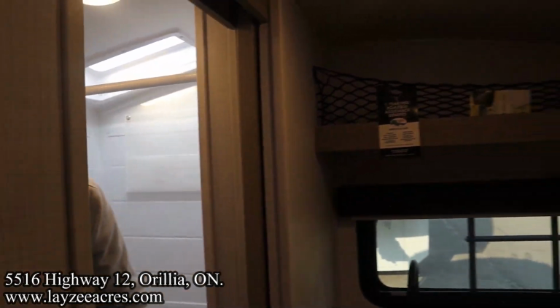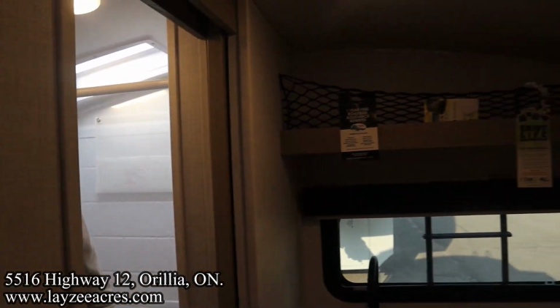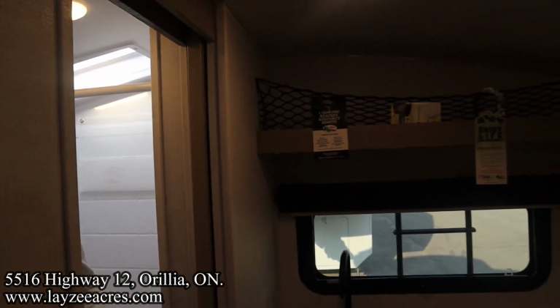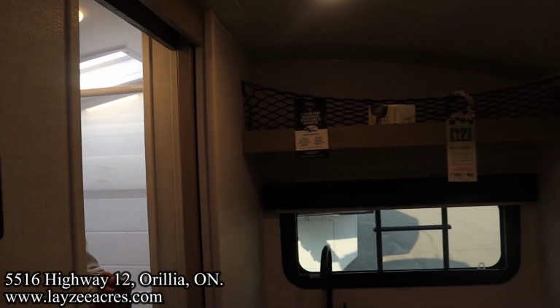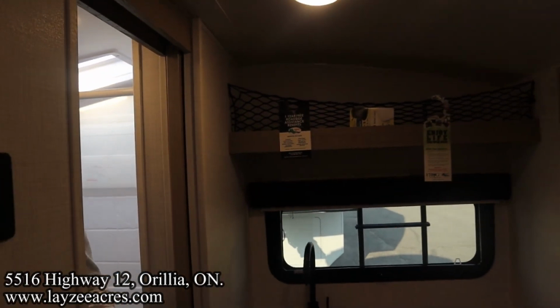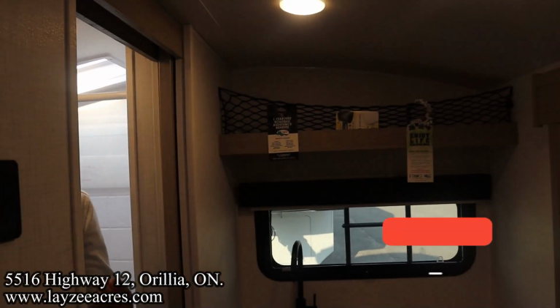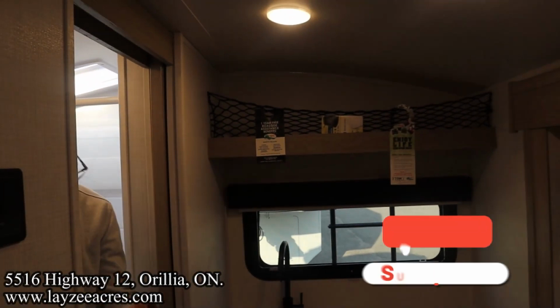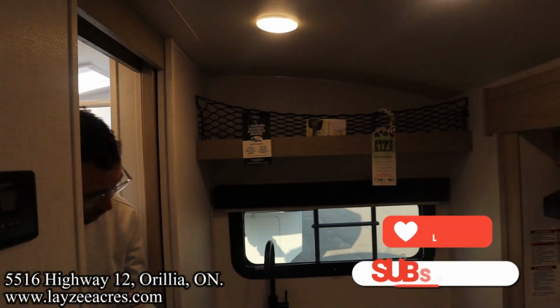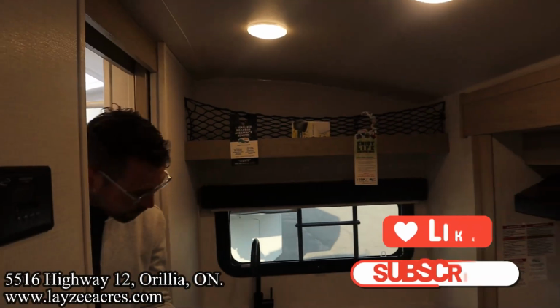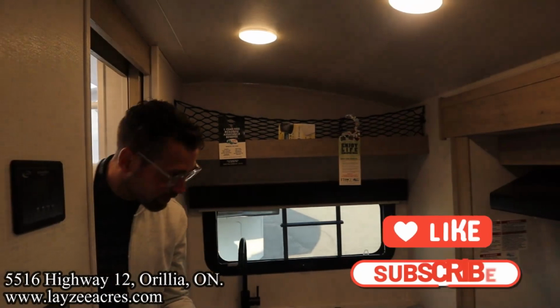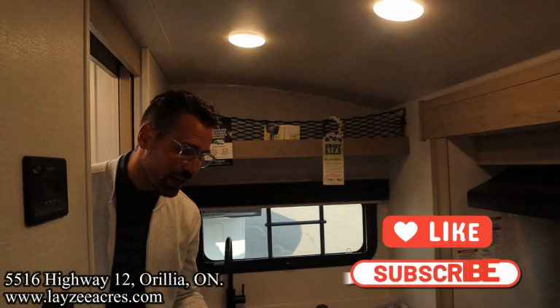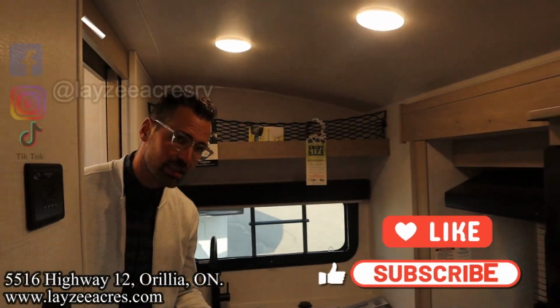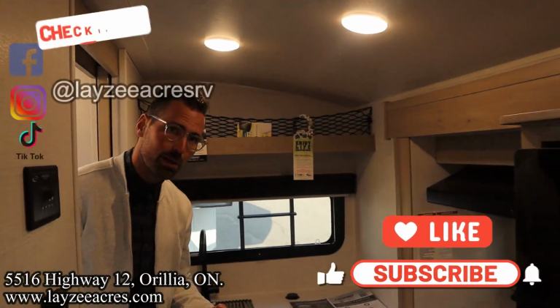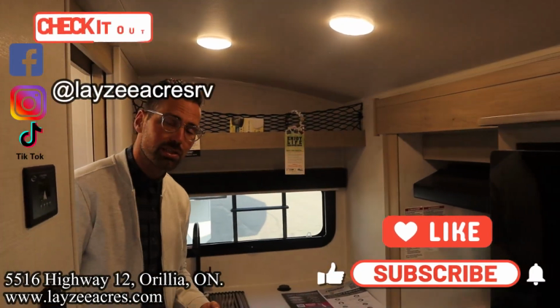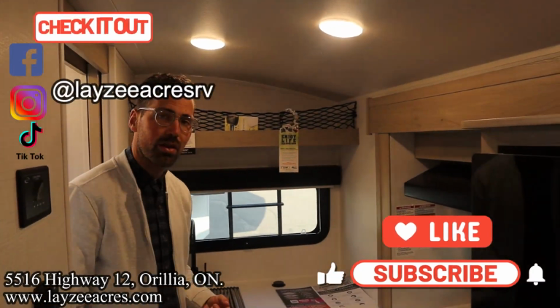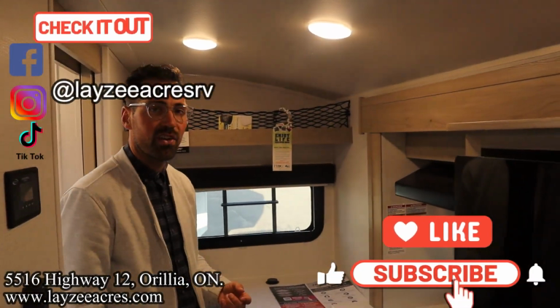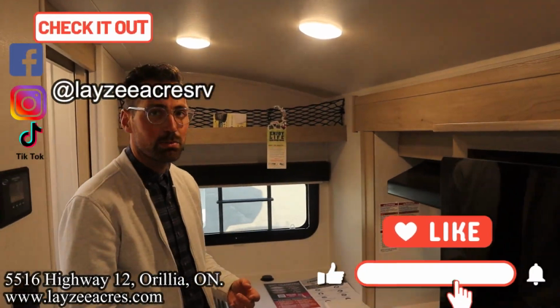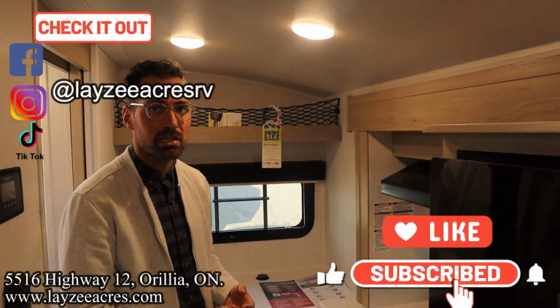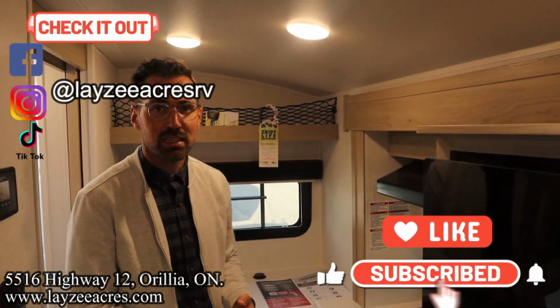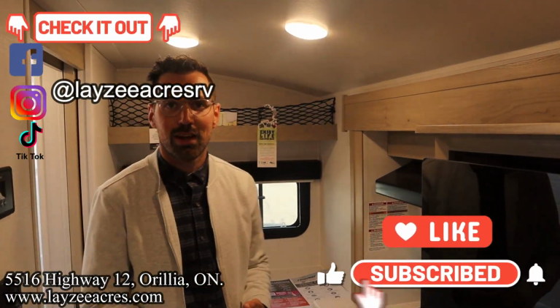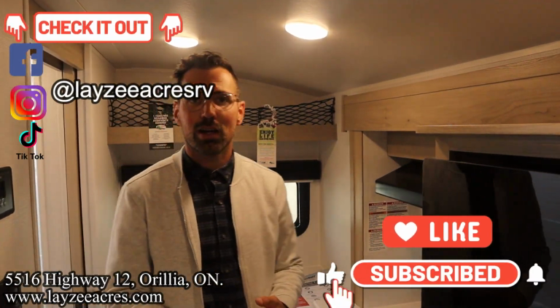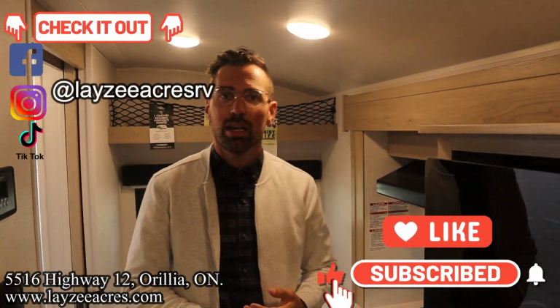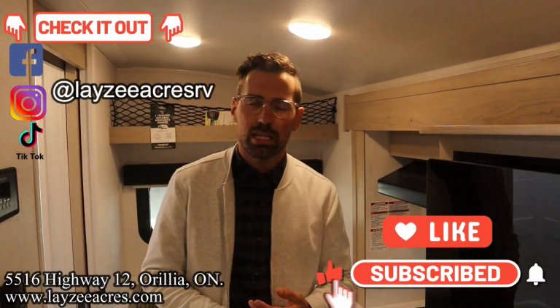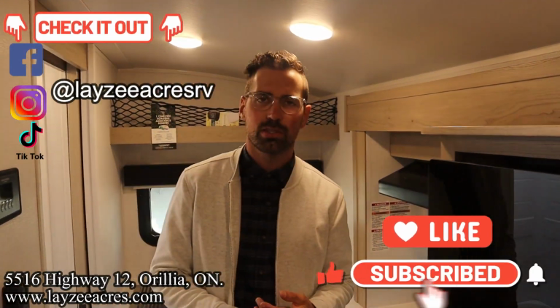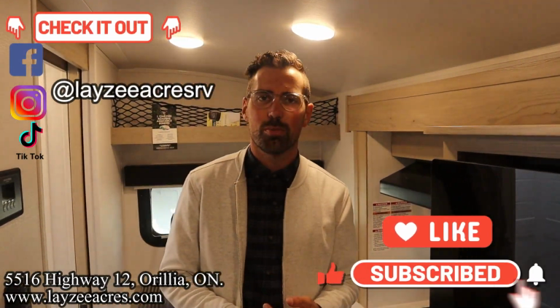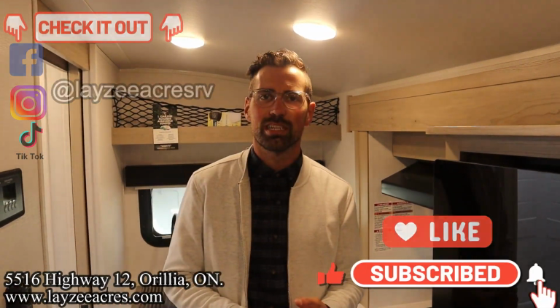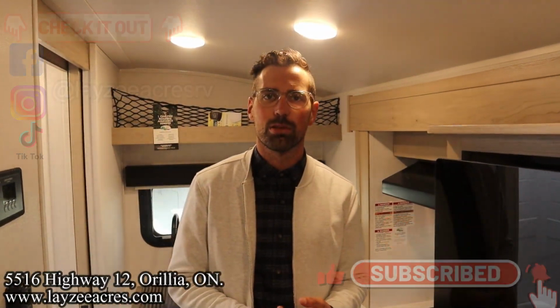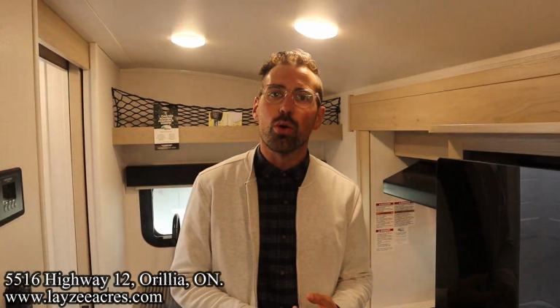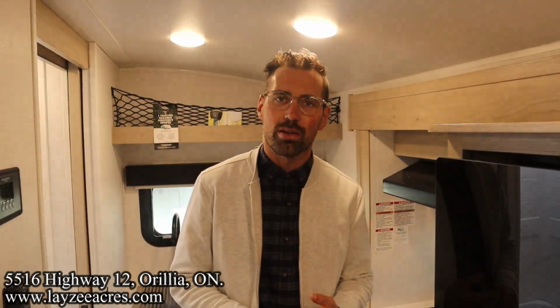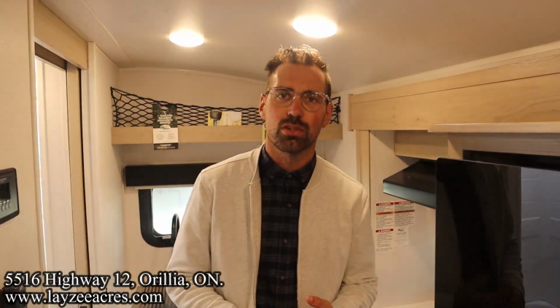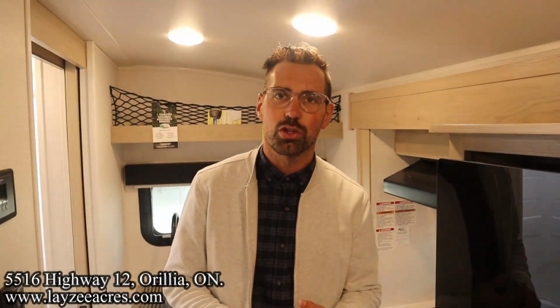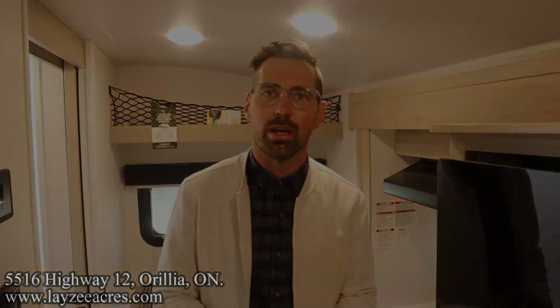Hit the like button, hit the subscribe button, hit us up on Instagram, Facebook and TikTok. Leave us a comment down below. Have yourself a good day.